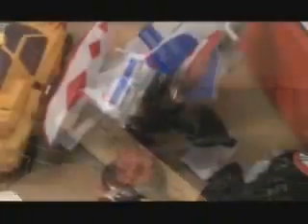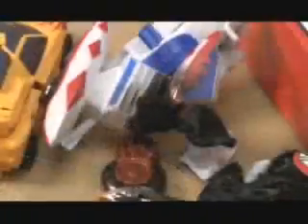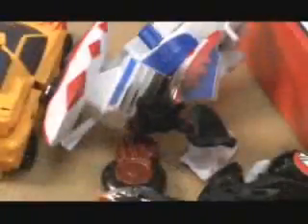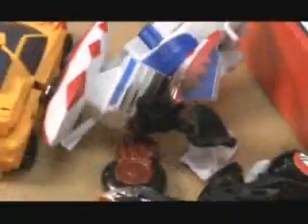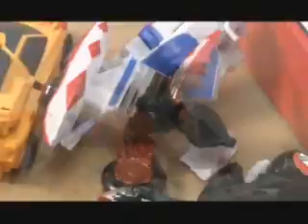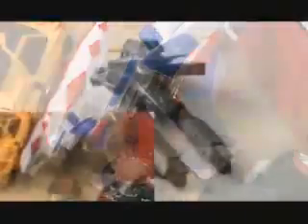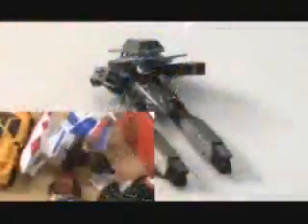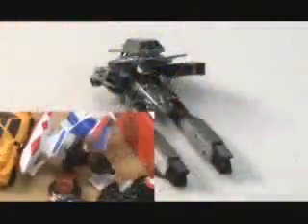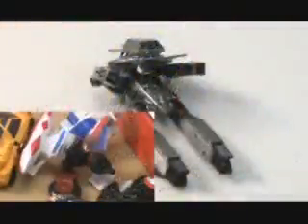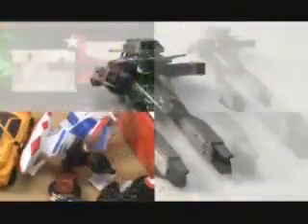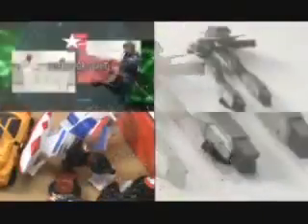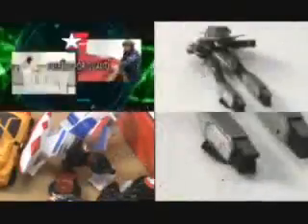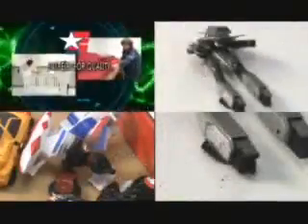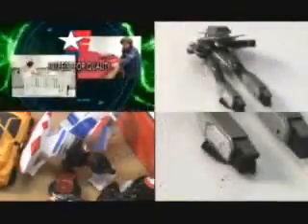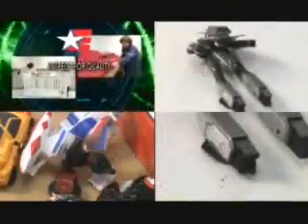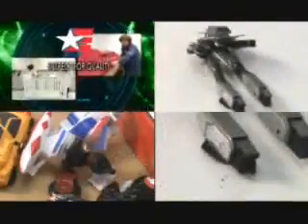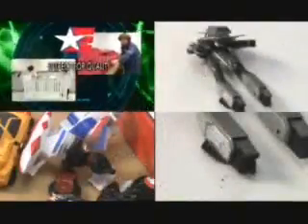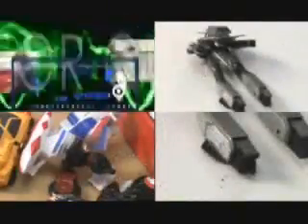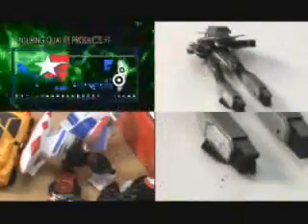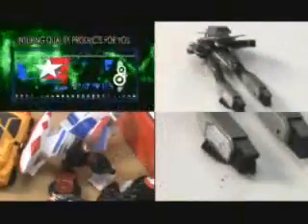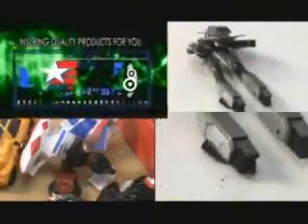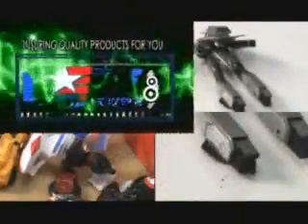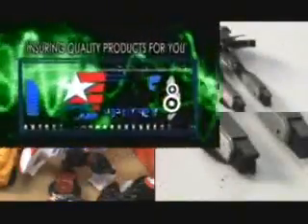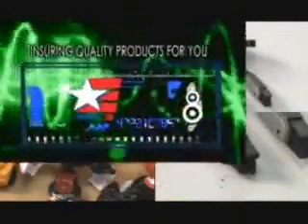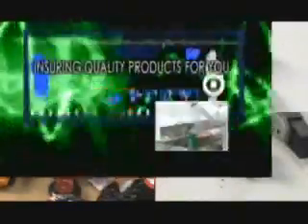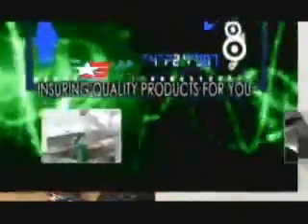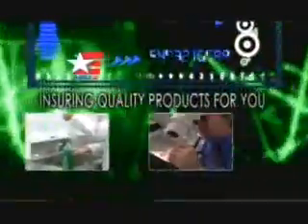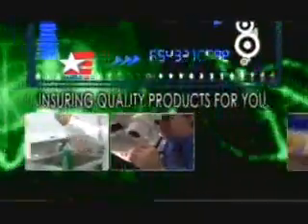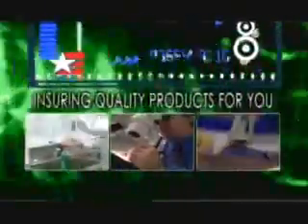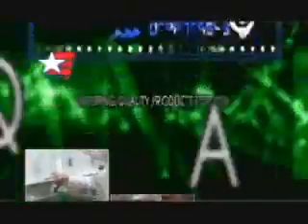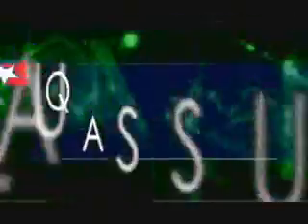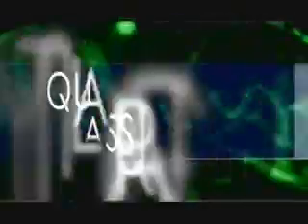You can find what is sure to be a hot item on the shelf at a BX/PX near you.